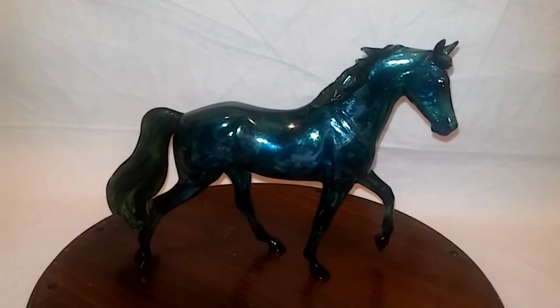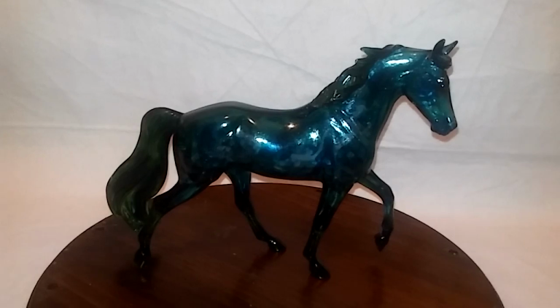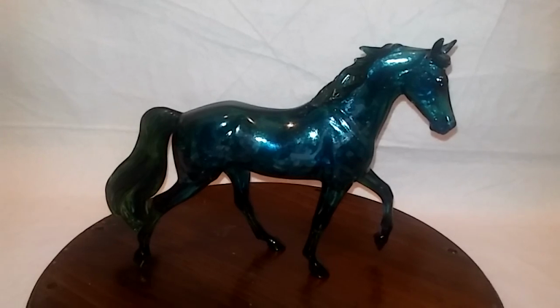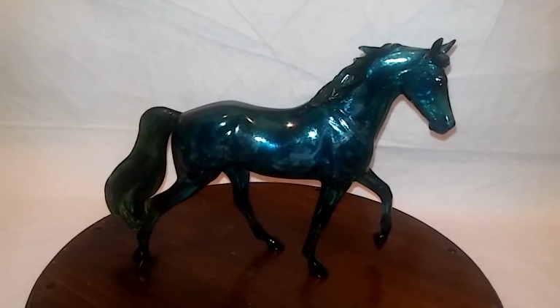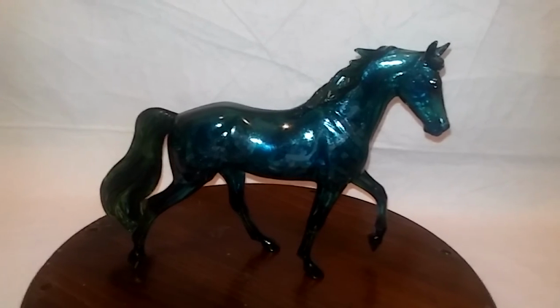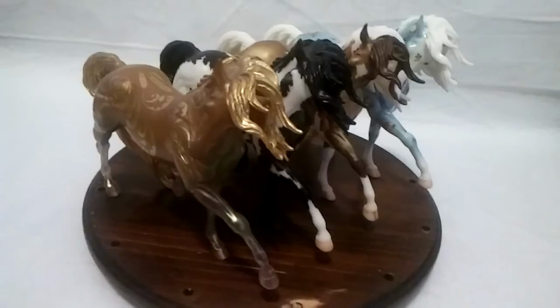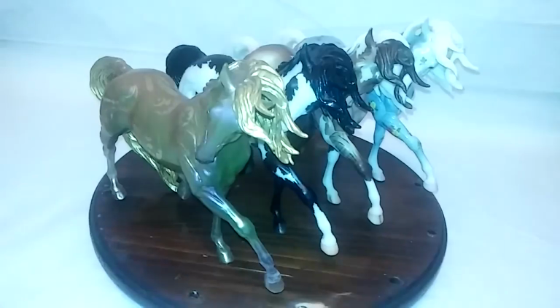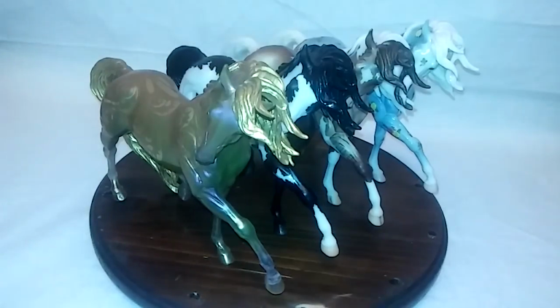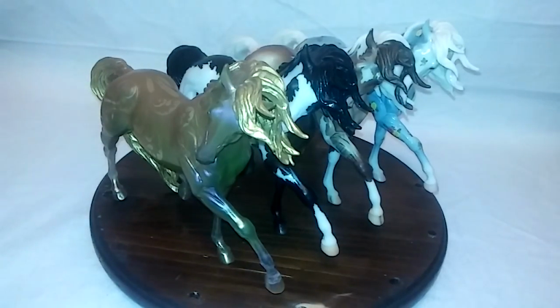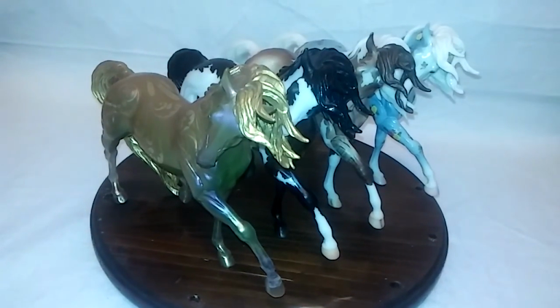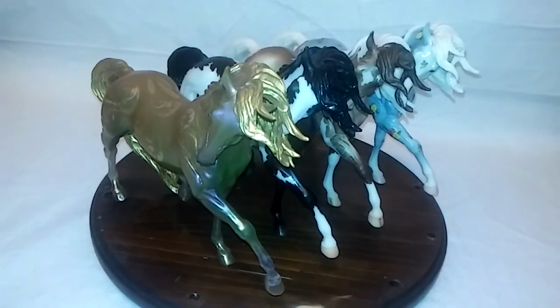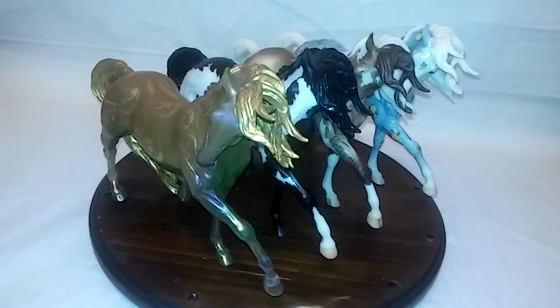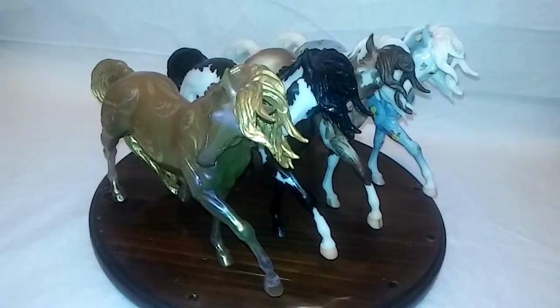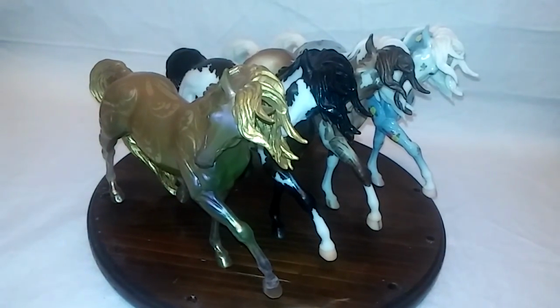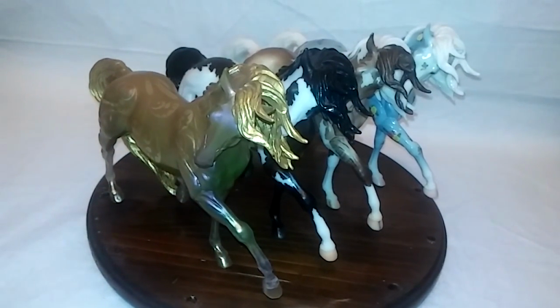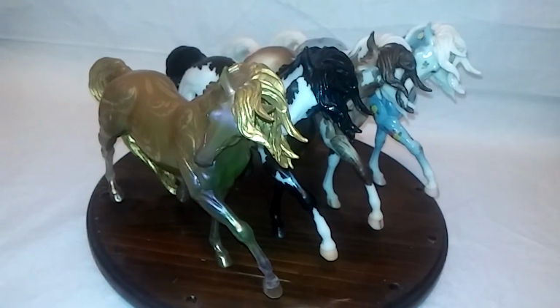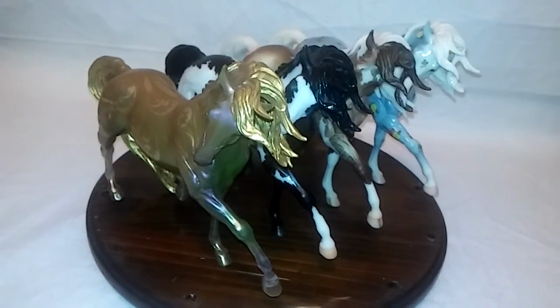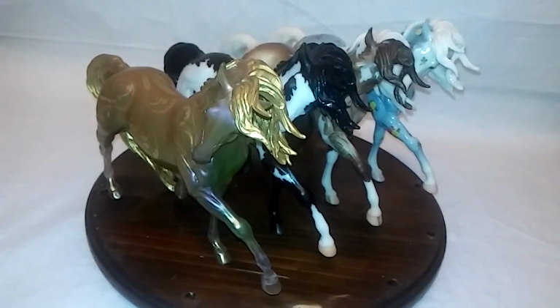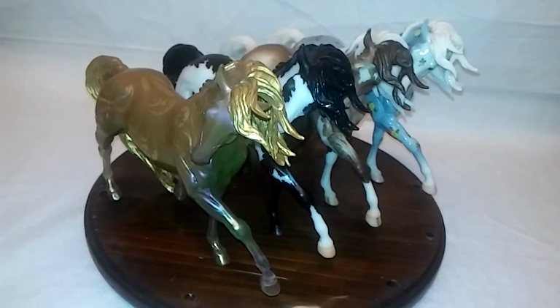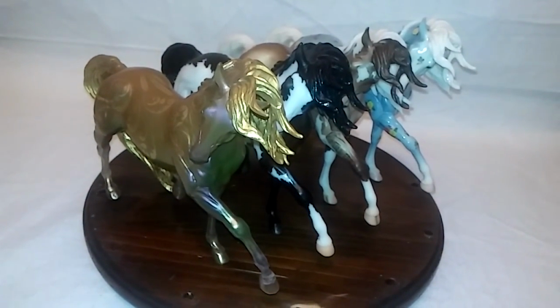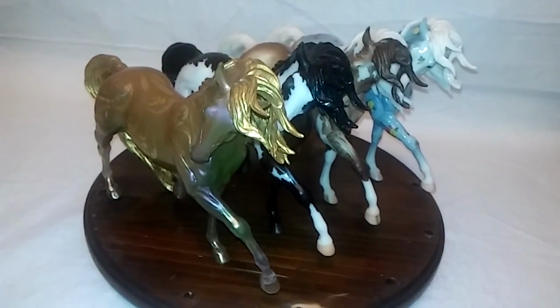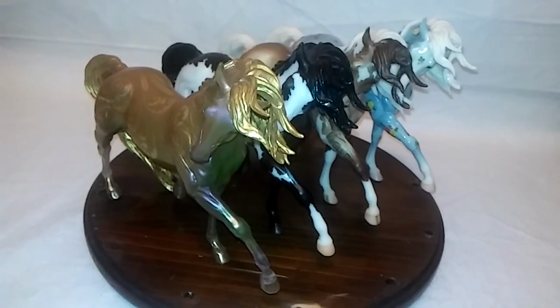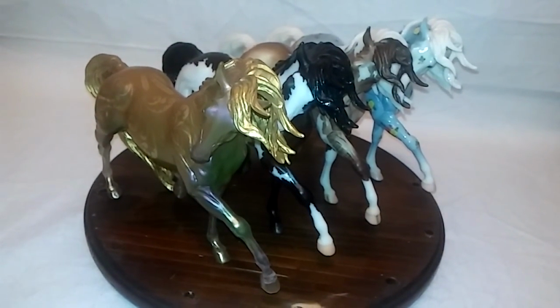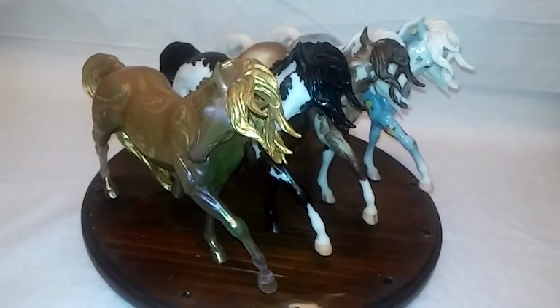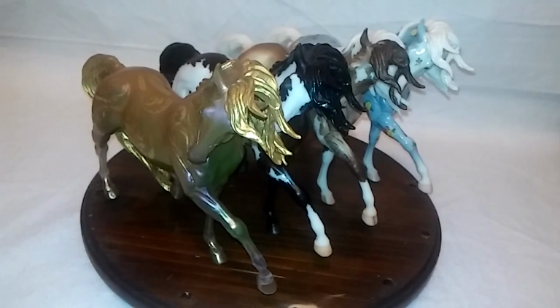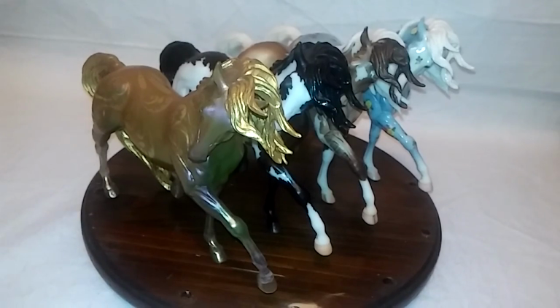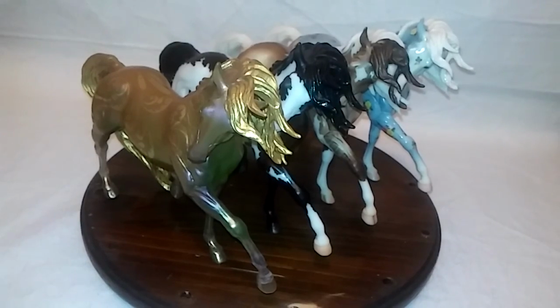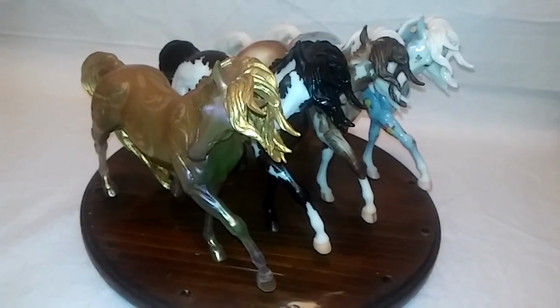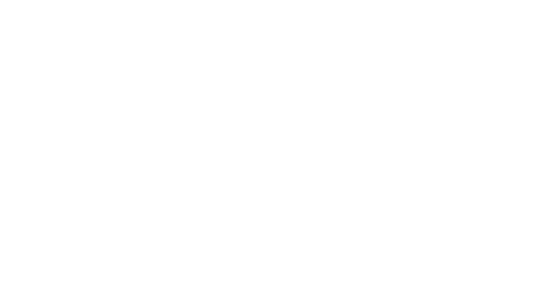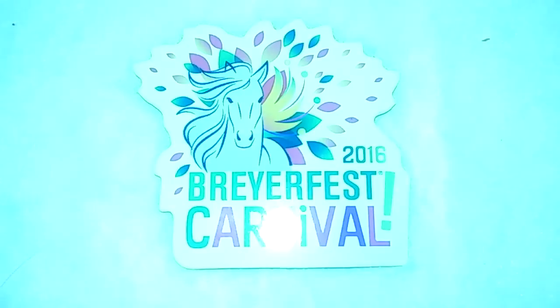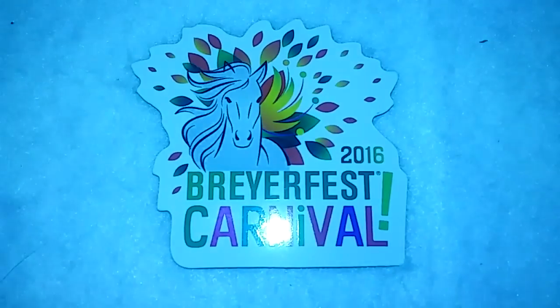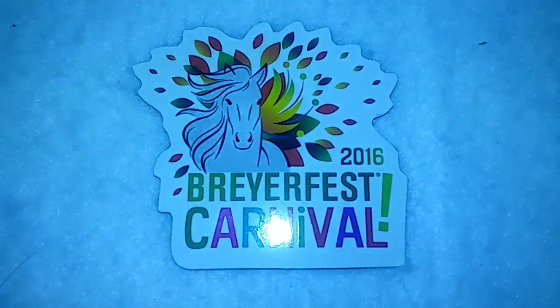BriarFest 2016 was a huge success. Thanks for watching. Till next time.